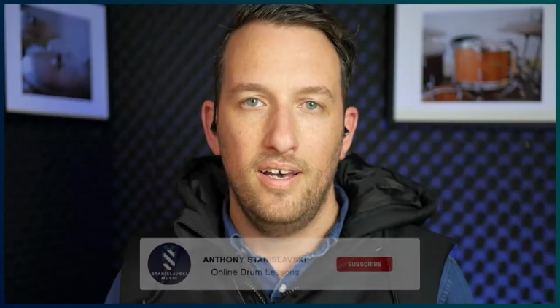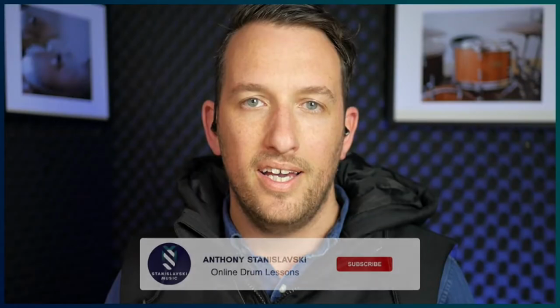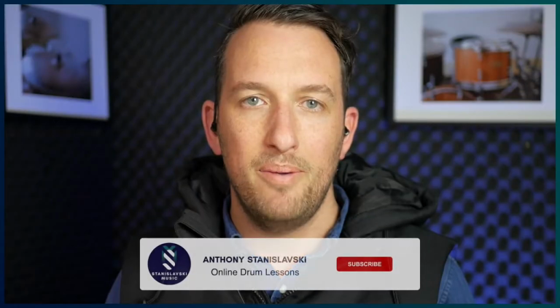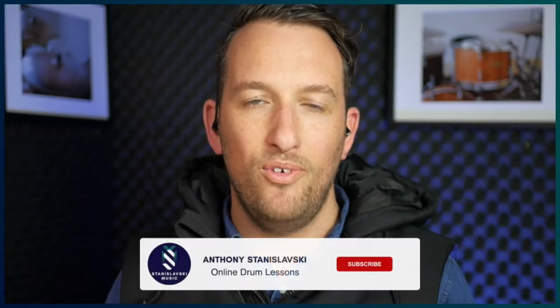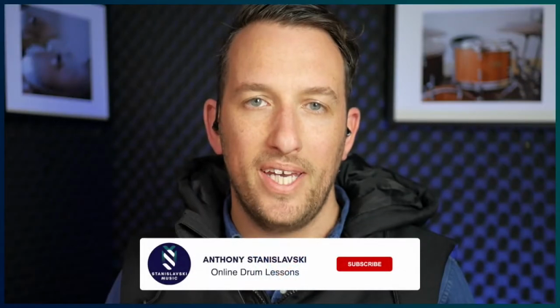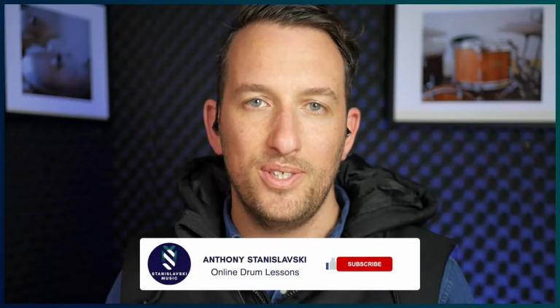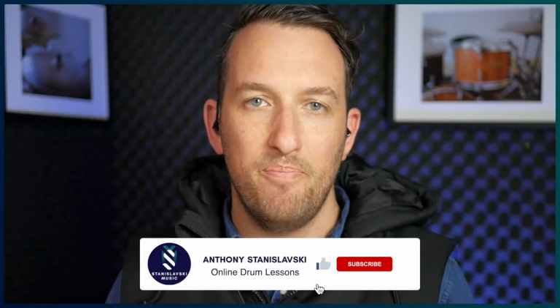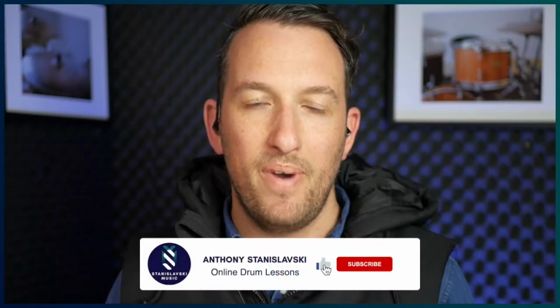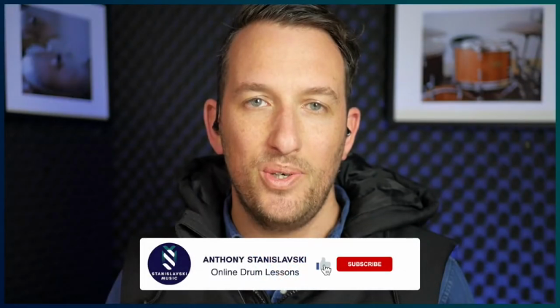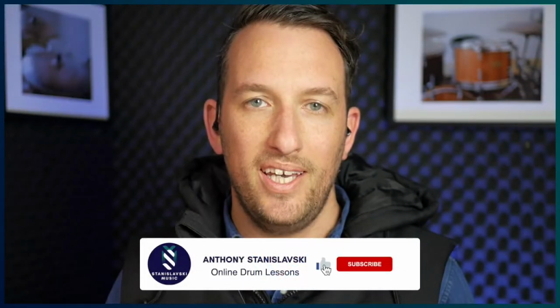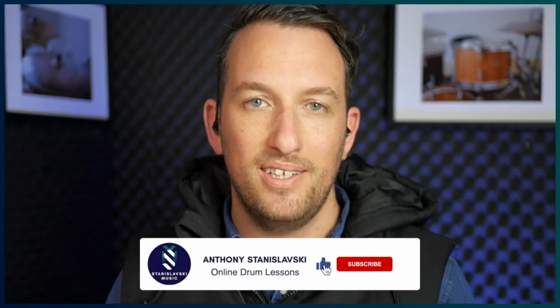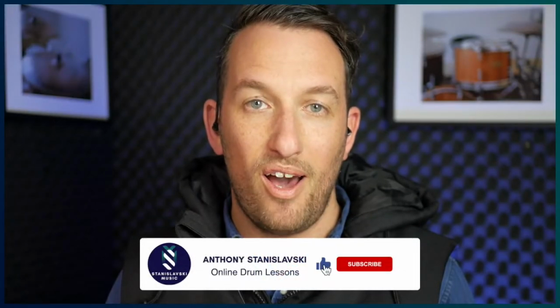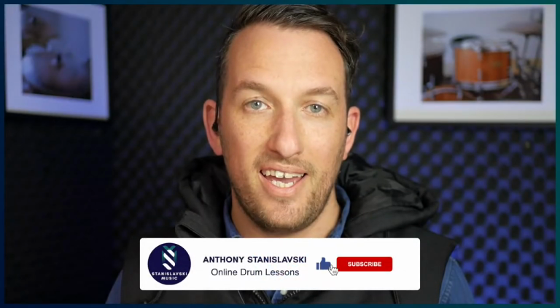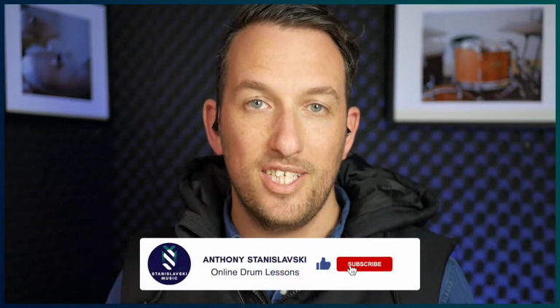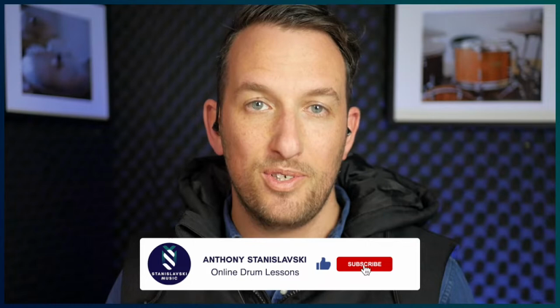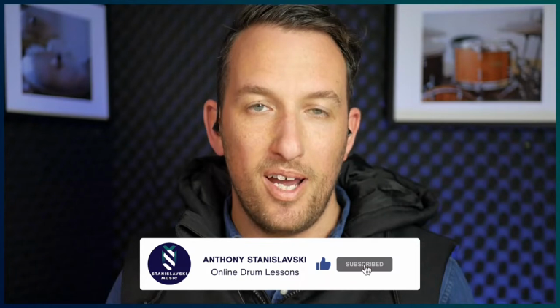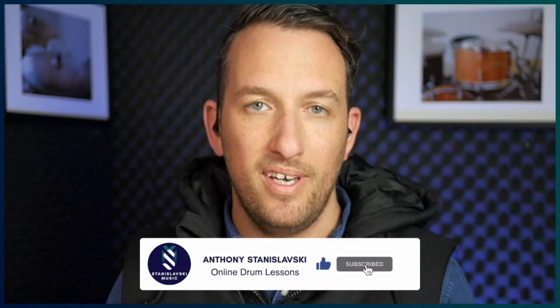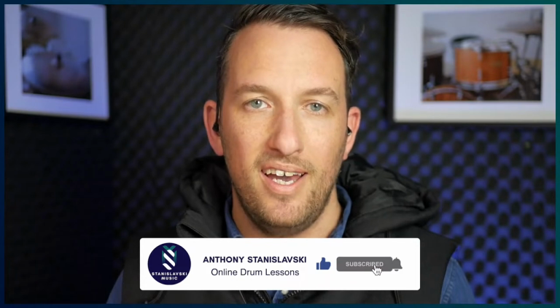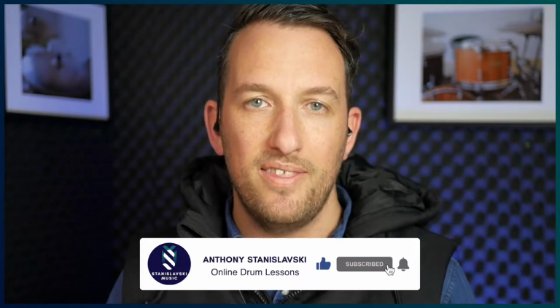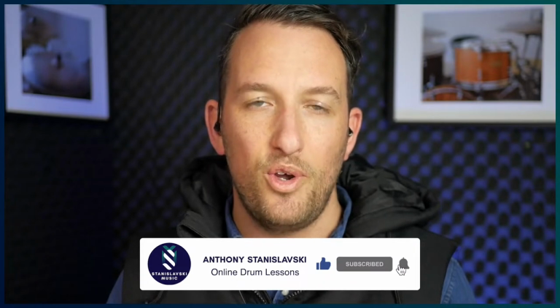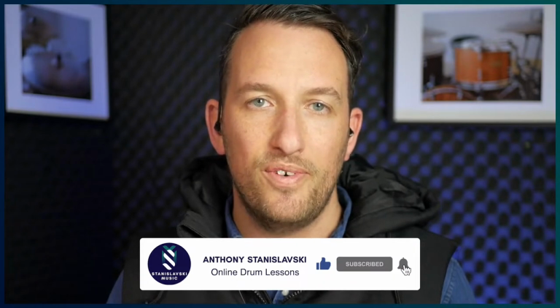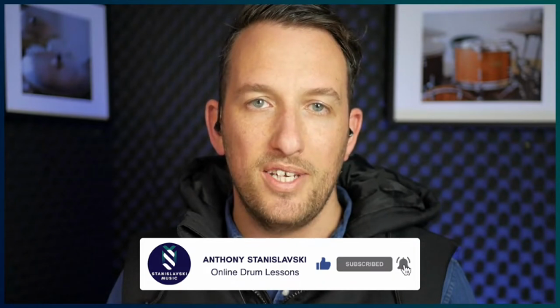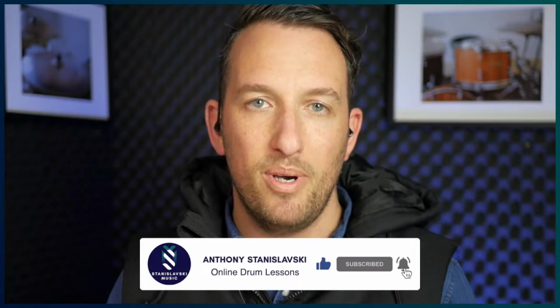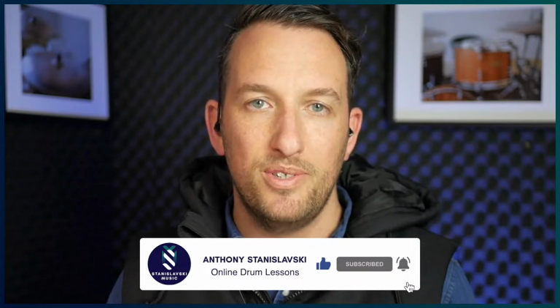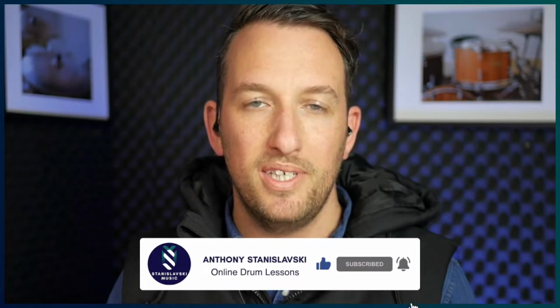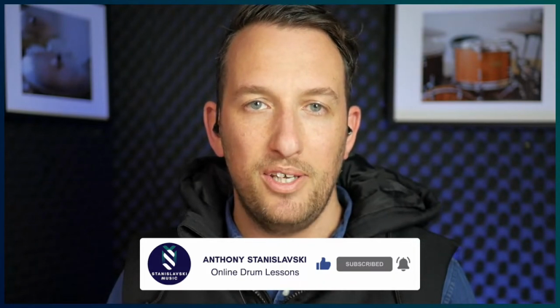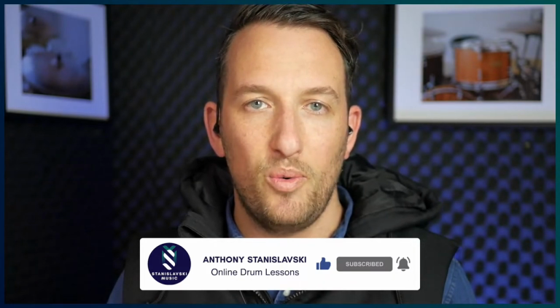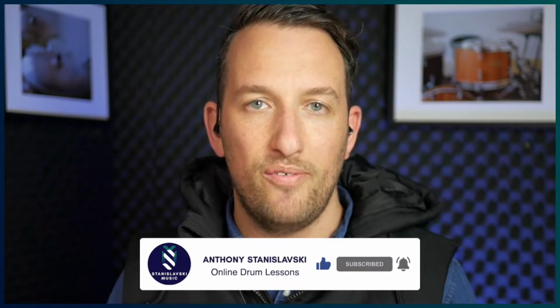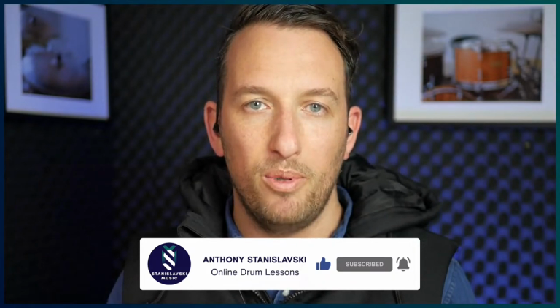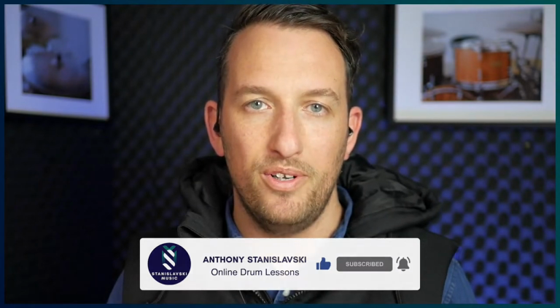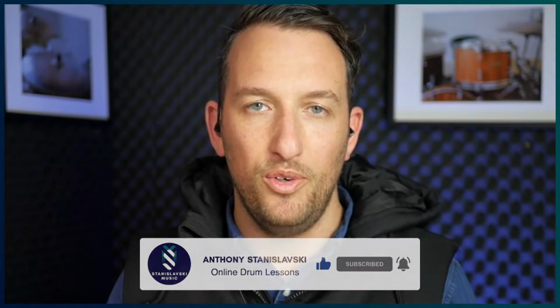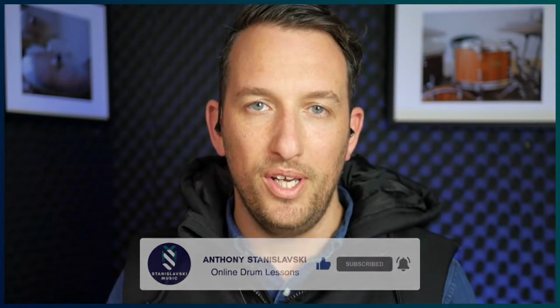Before we get into it, make sure you hit like and subscribe and the notification bell, just to let you know when I've uploaded a new video.